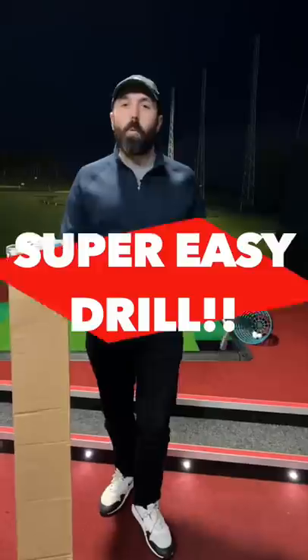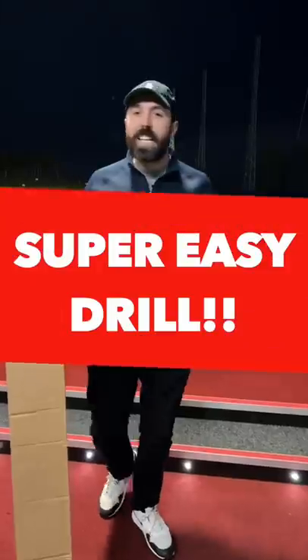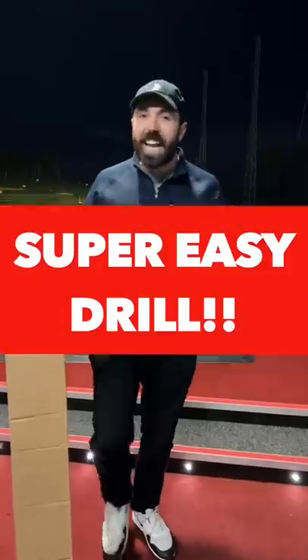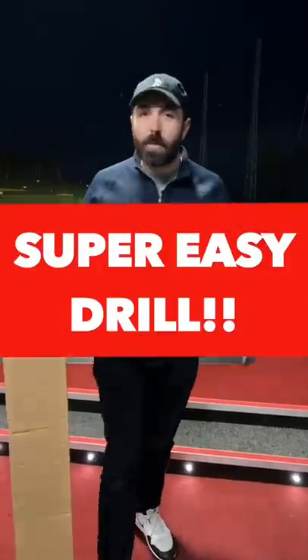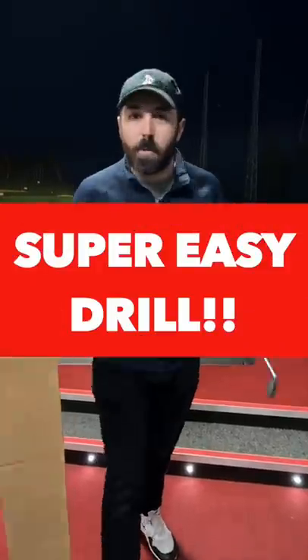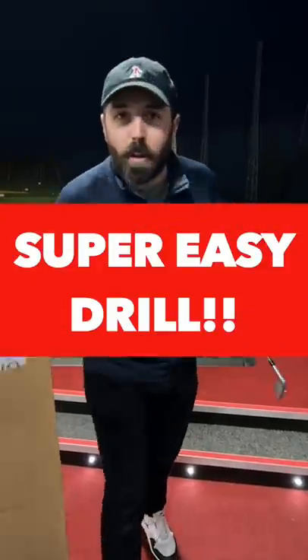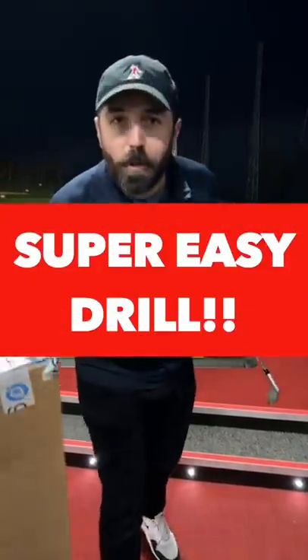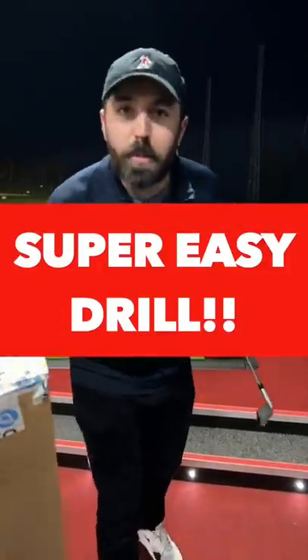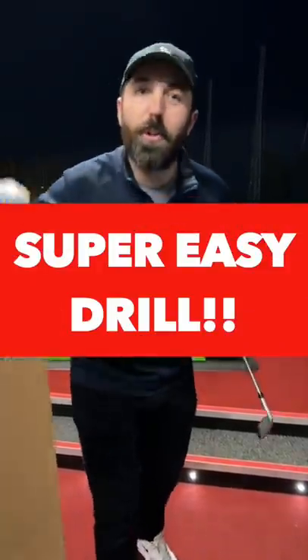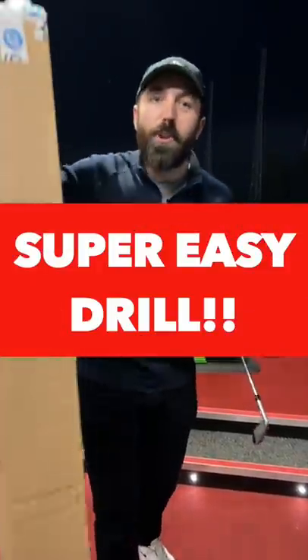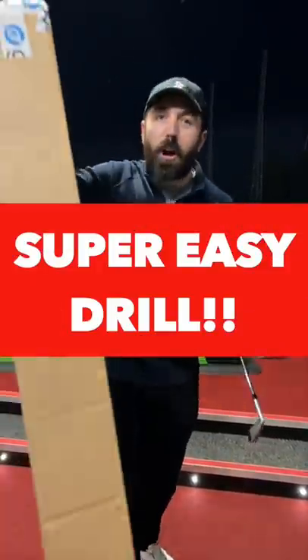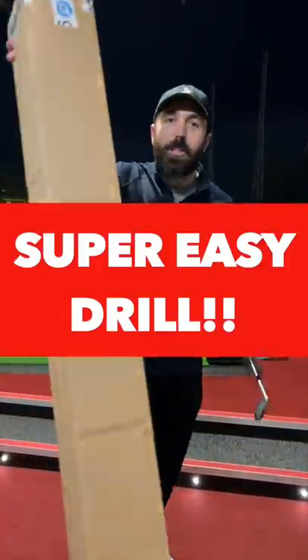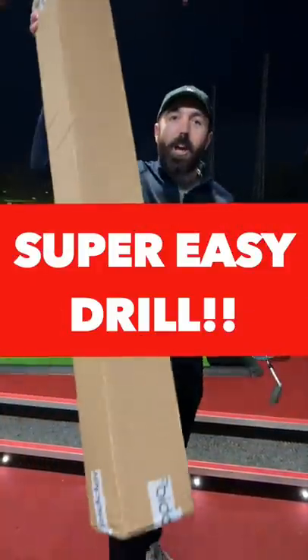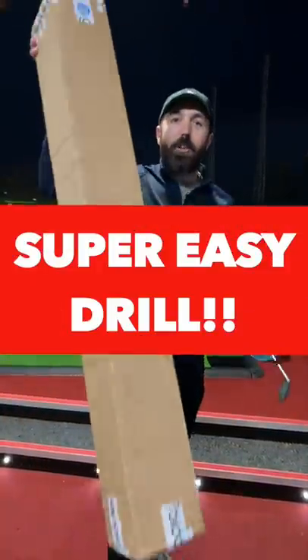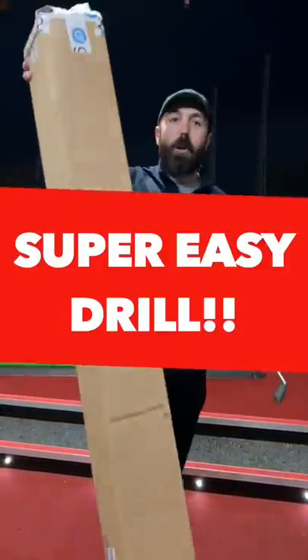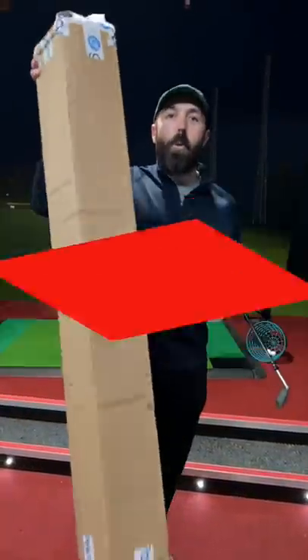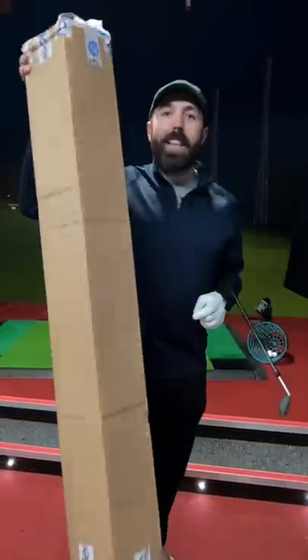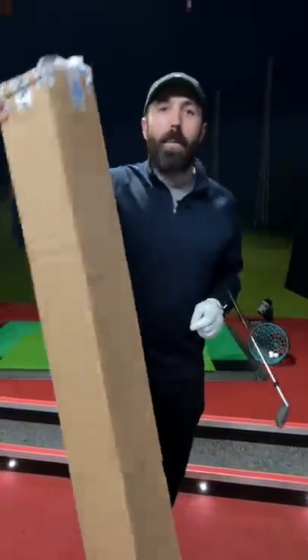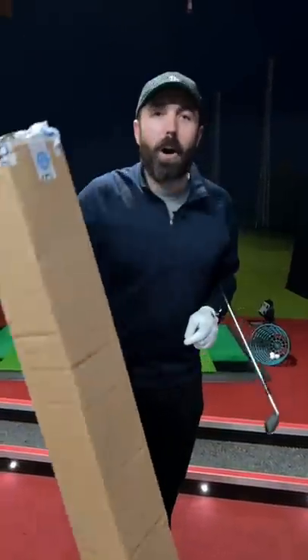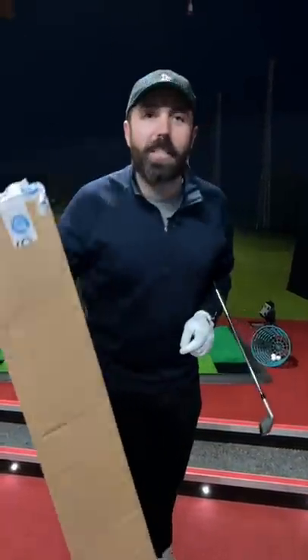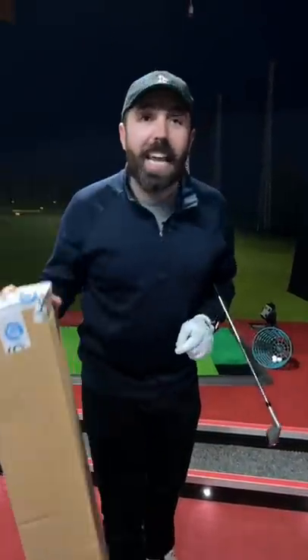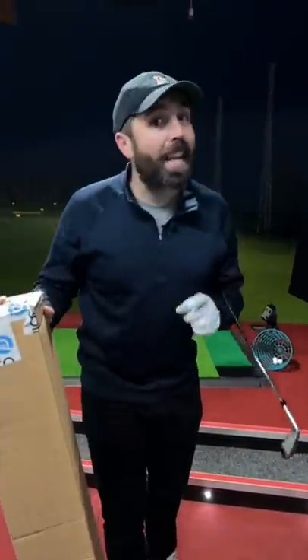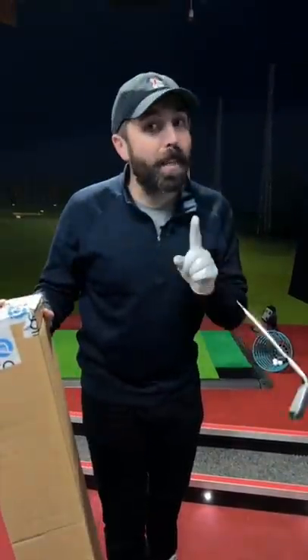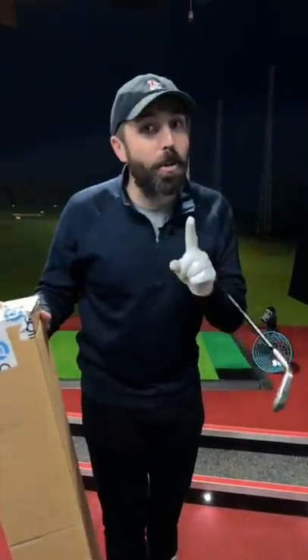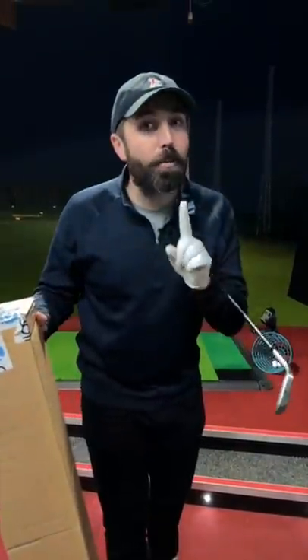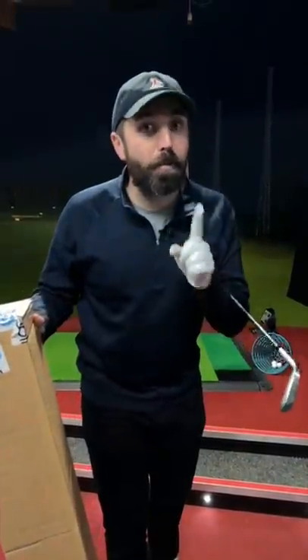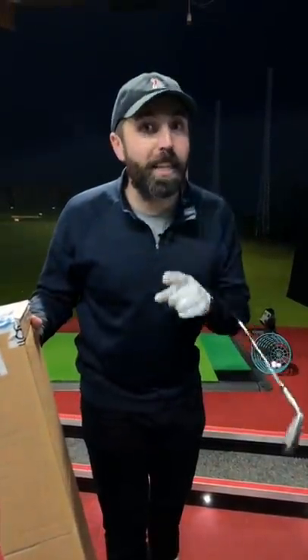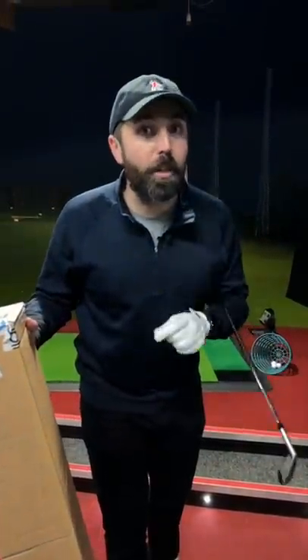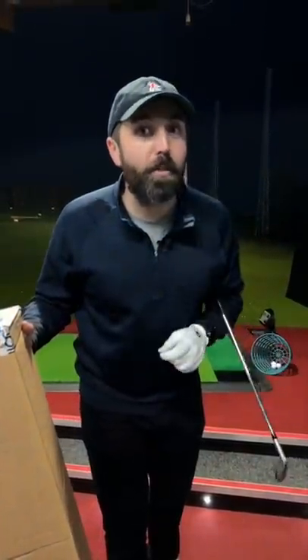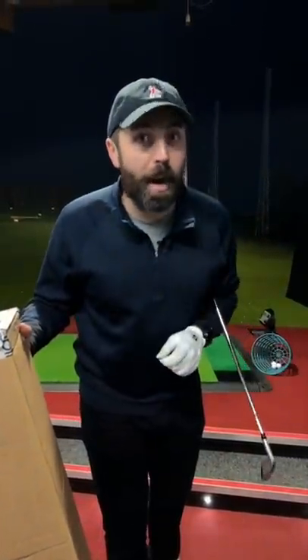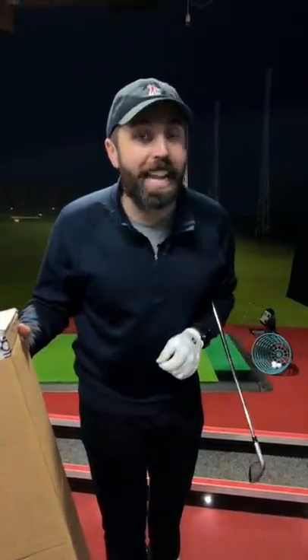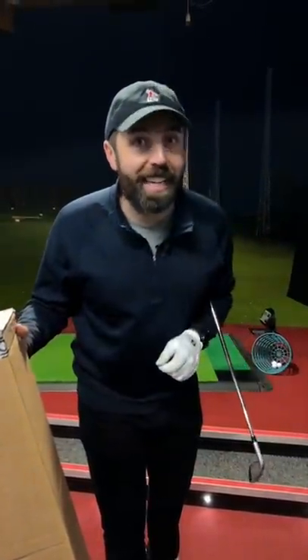When you get some new golf clubs, do not throw away the box. It can be used for a really useful training aid.